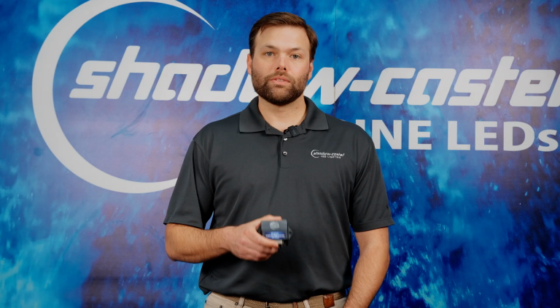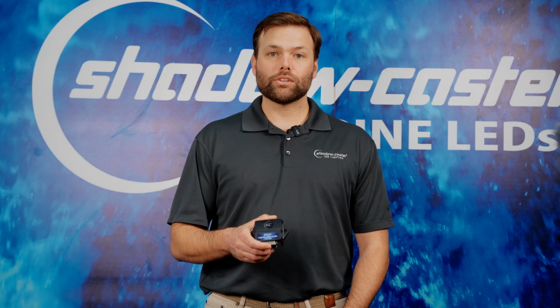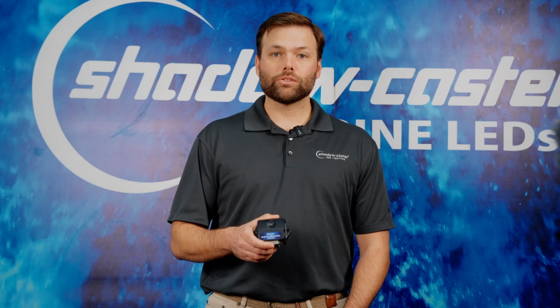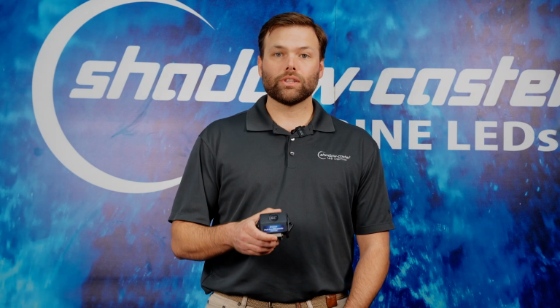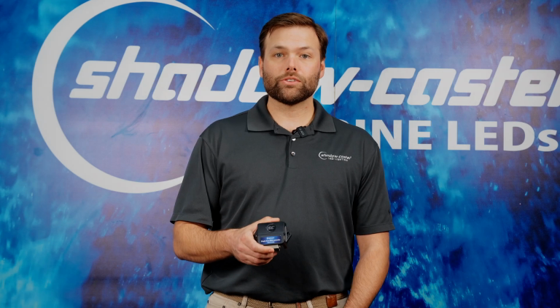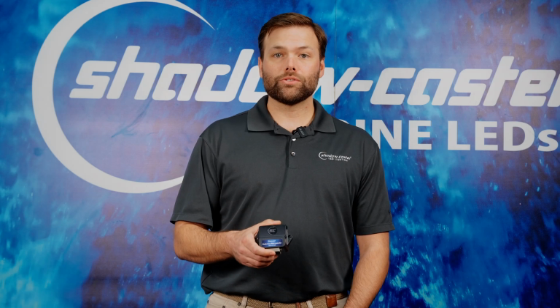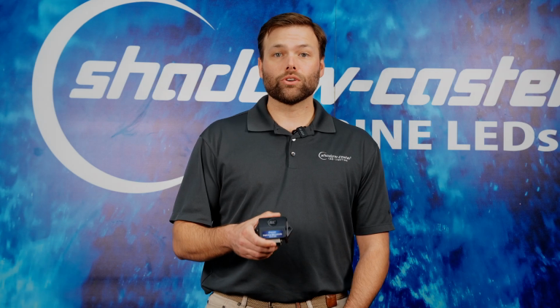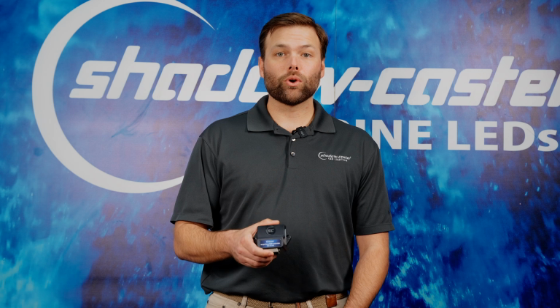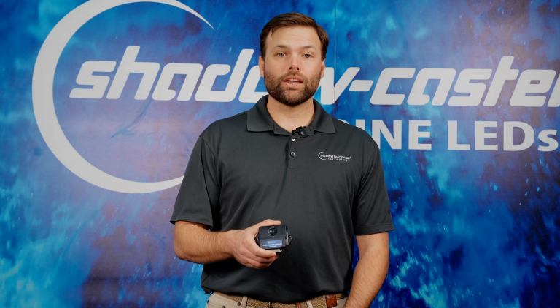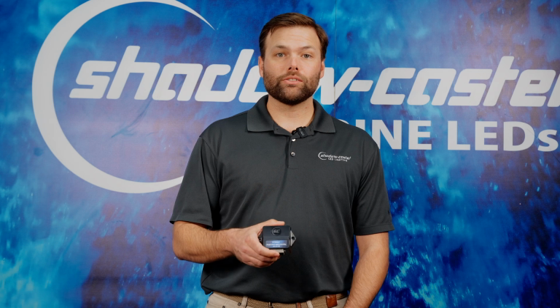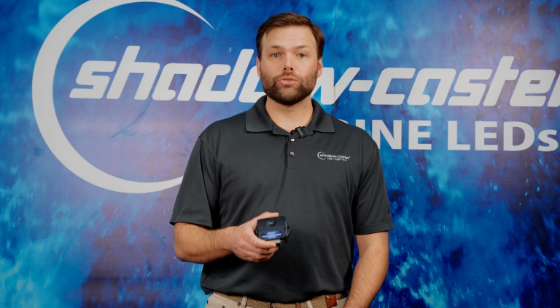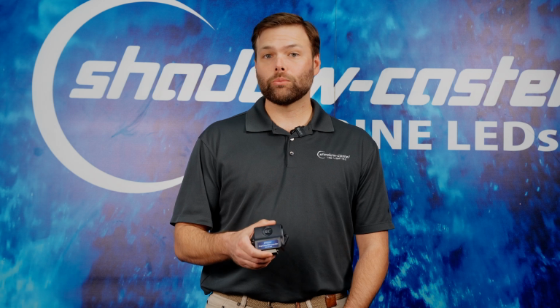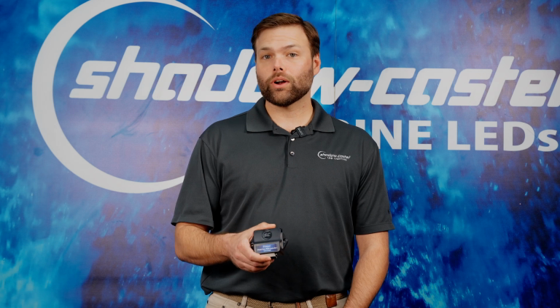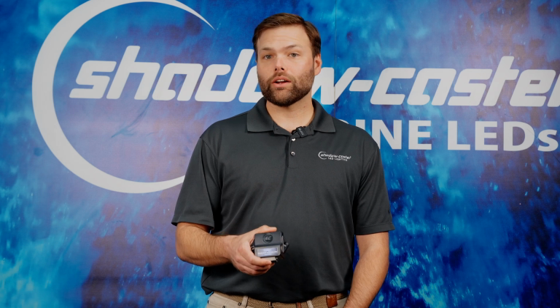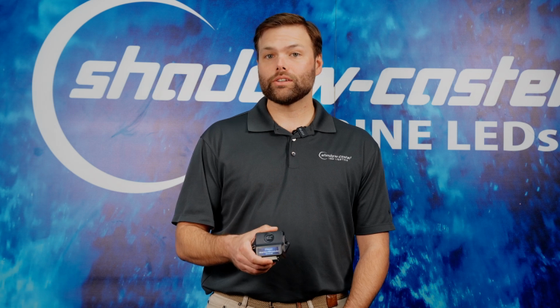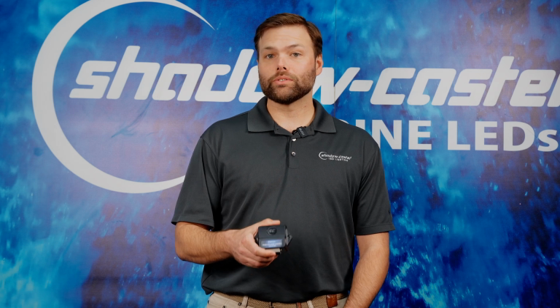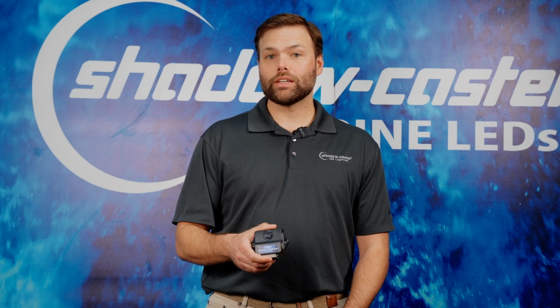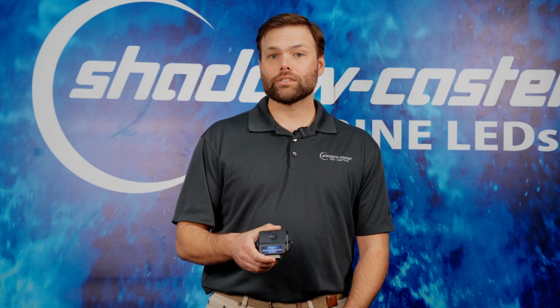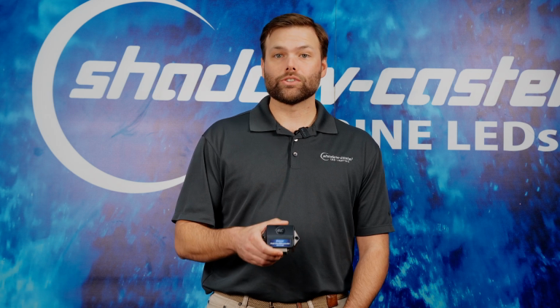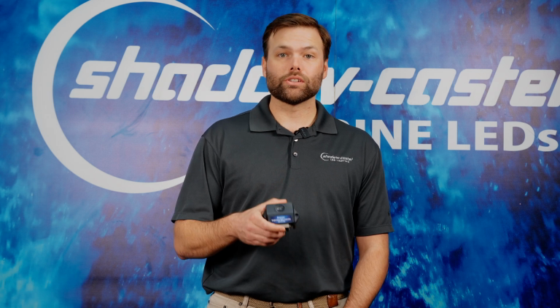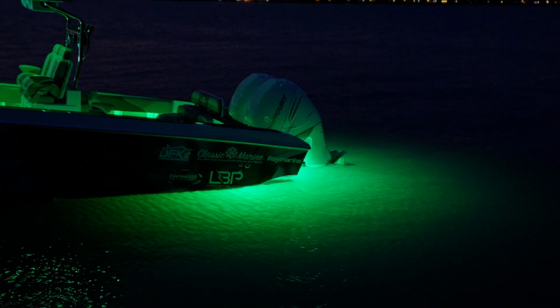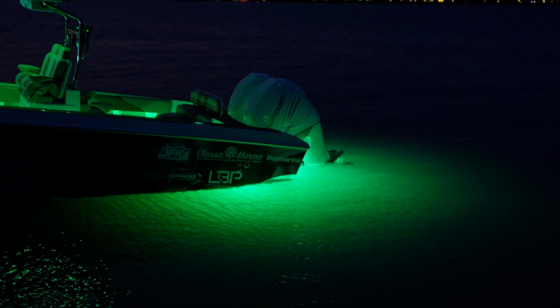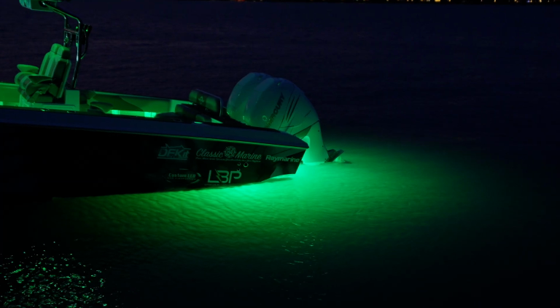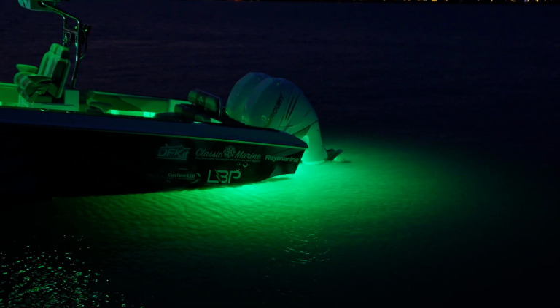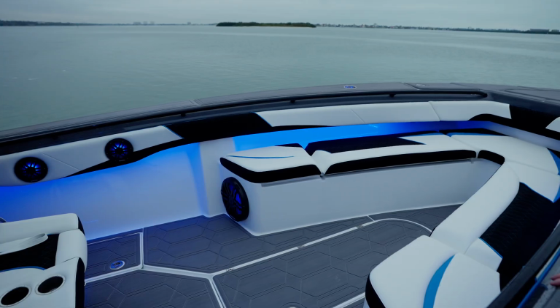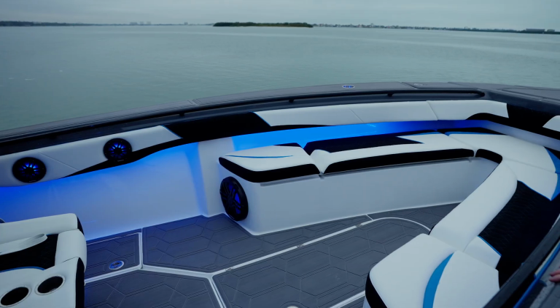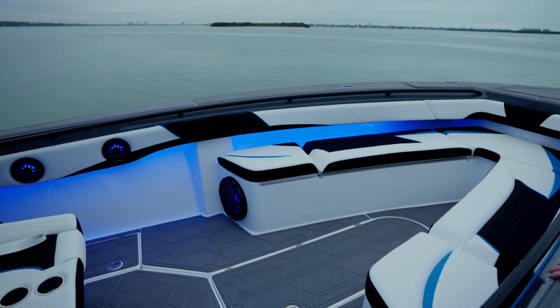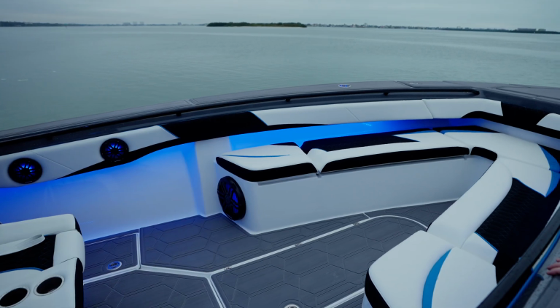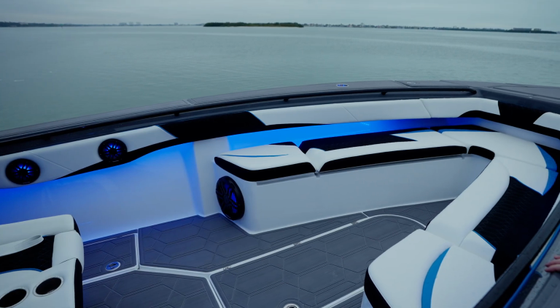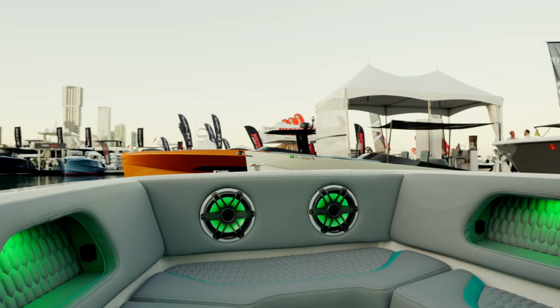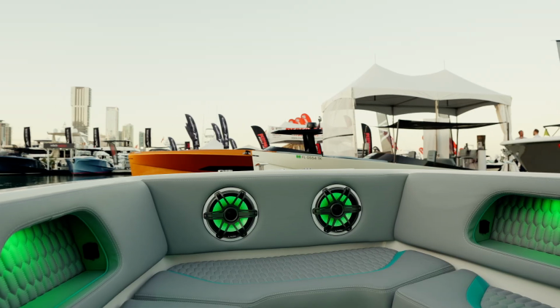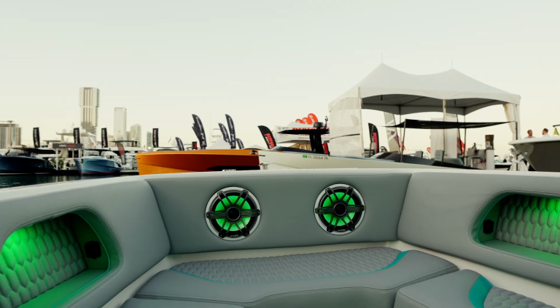This also allows you to coordinate two or more areas of lighting, such as underwater, accent, and speaker lights.